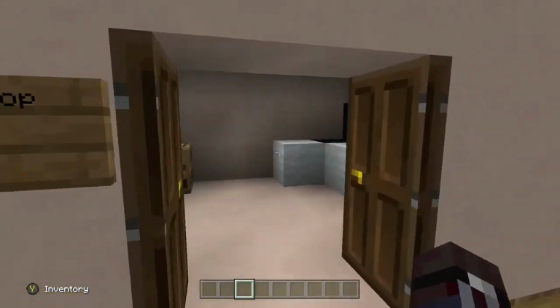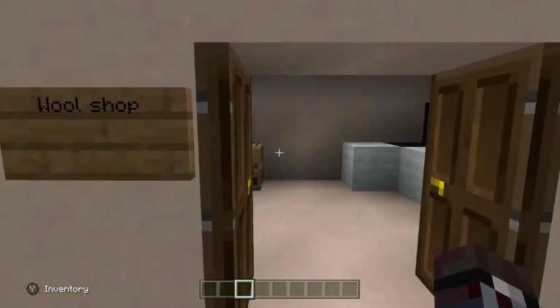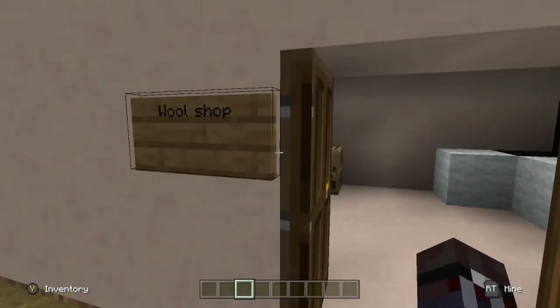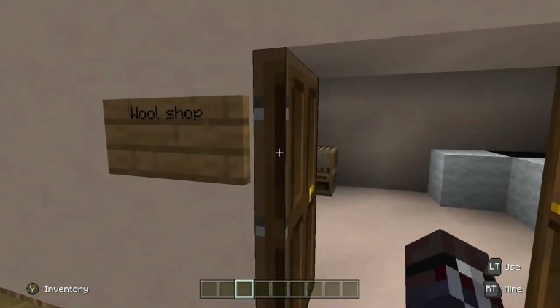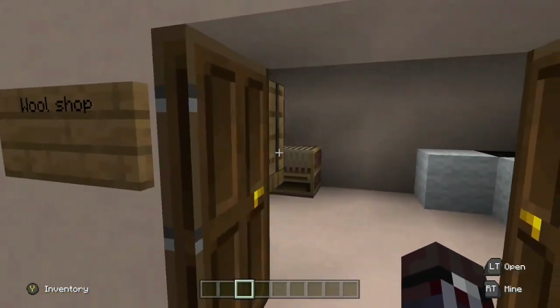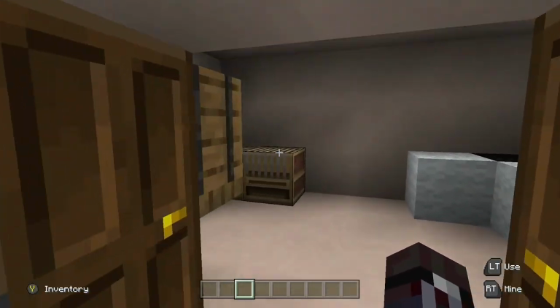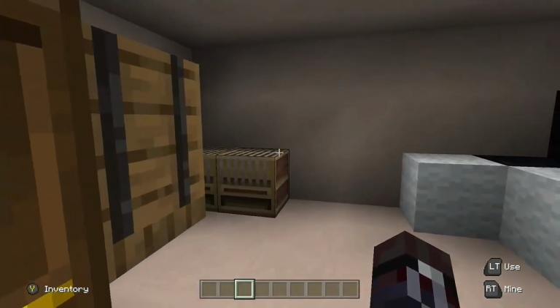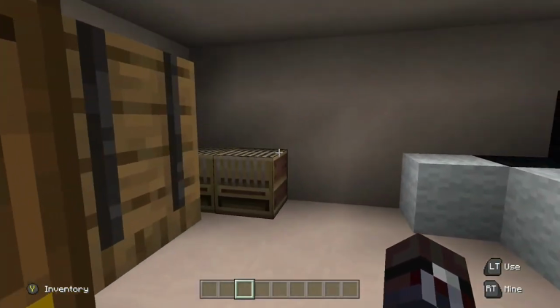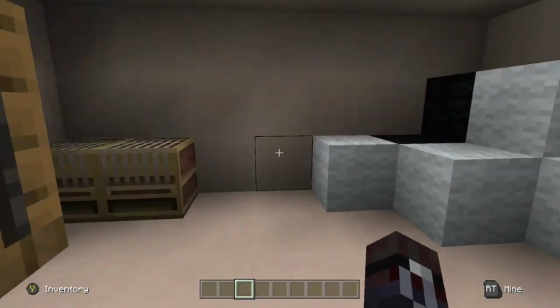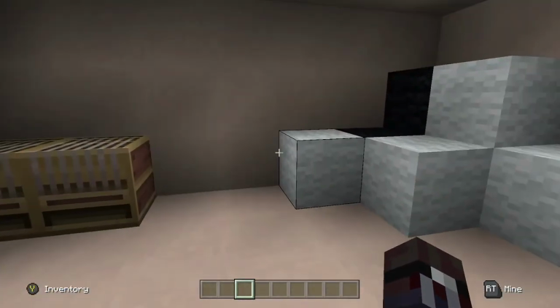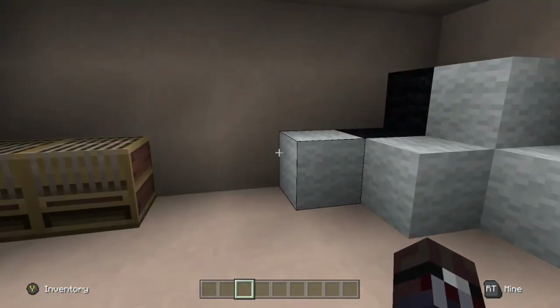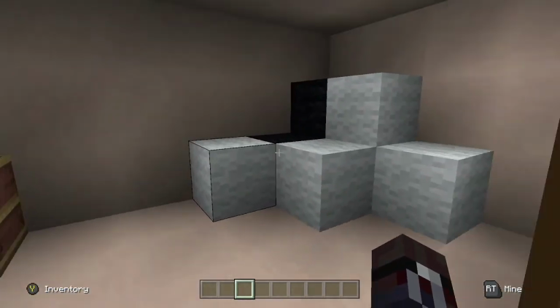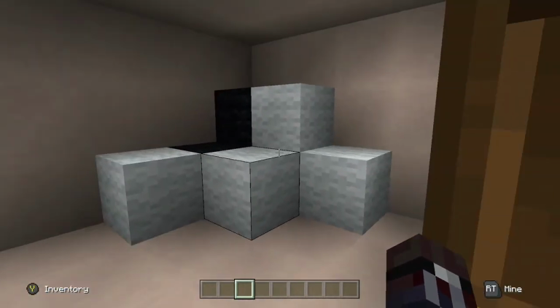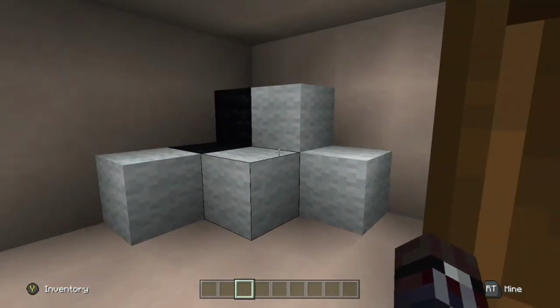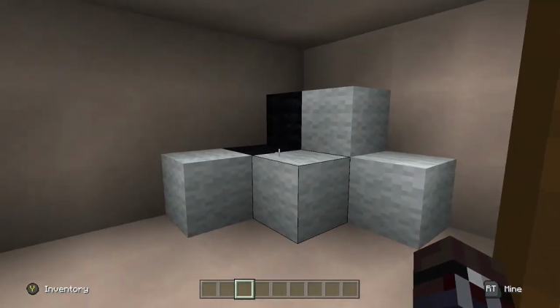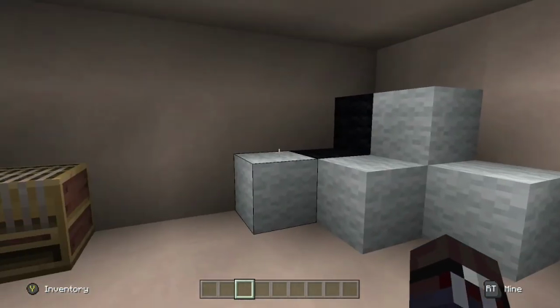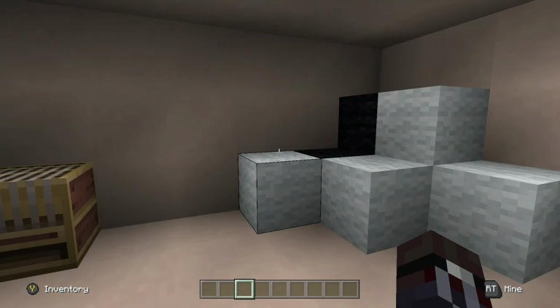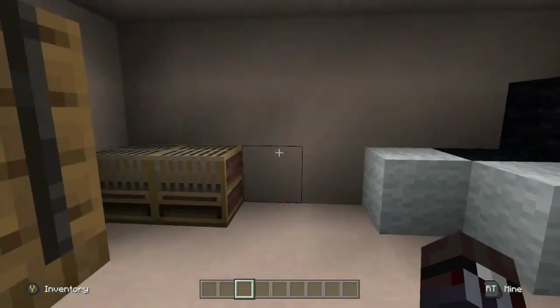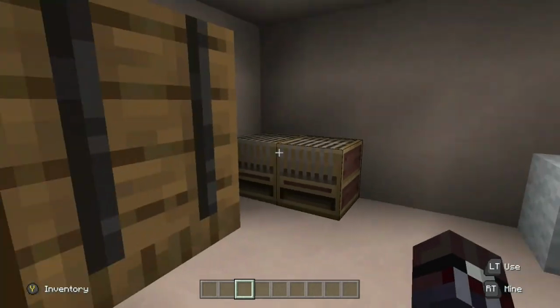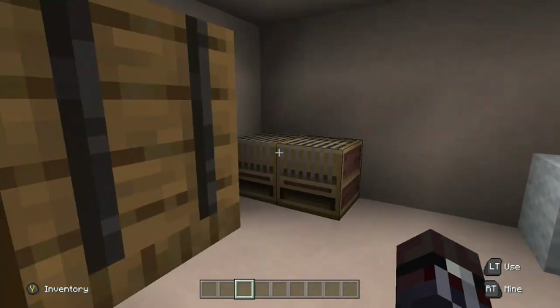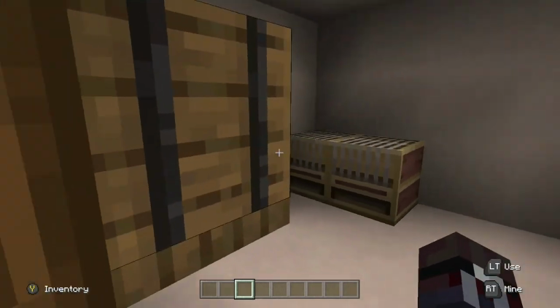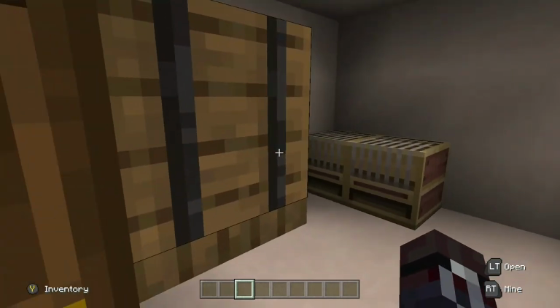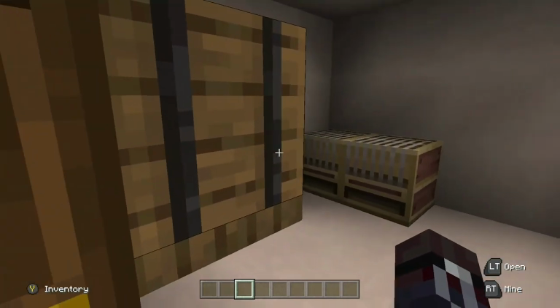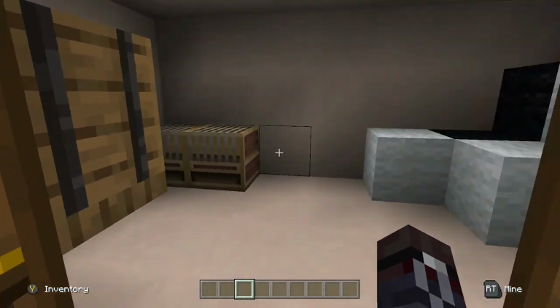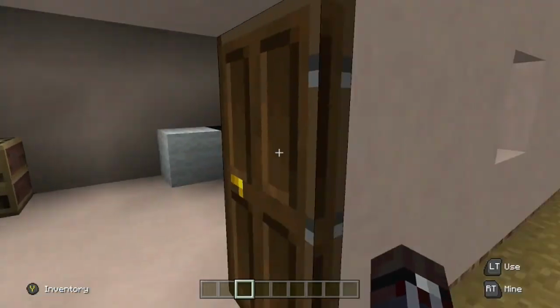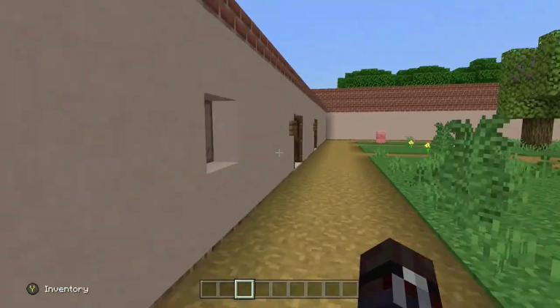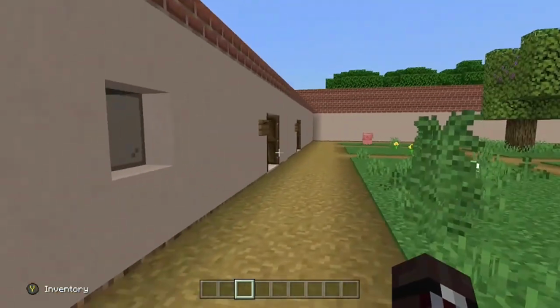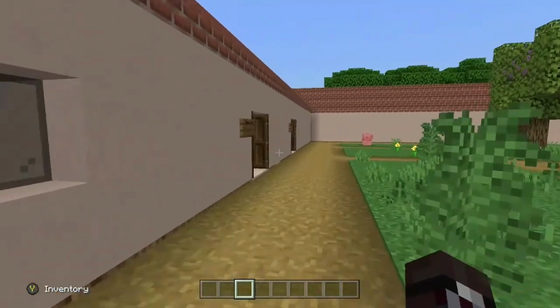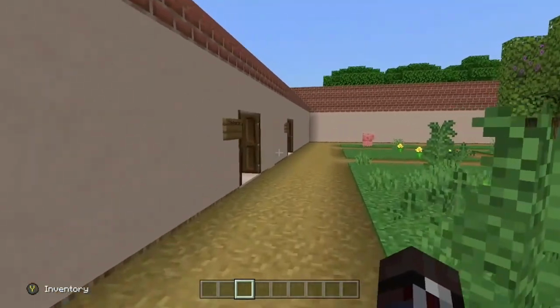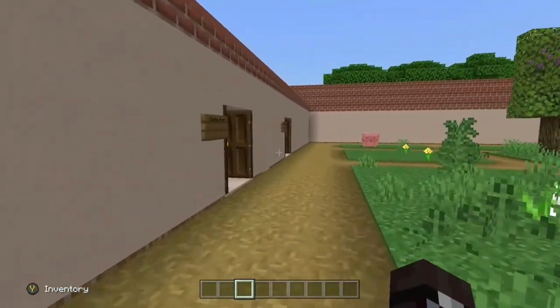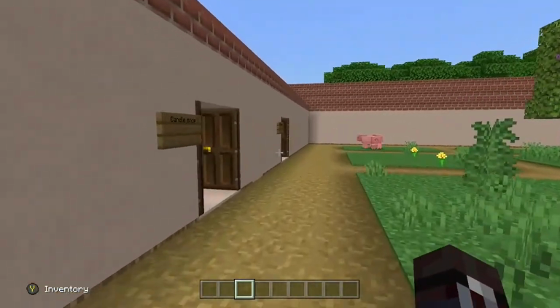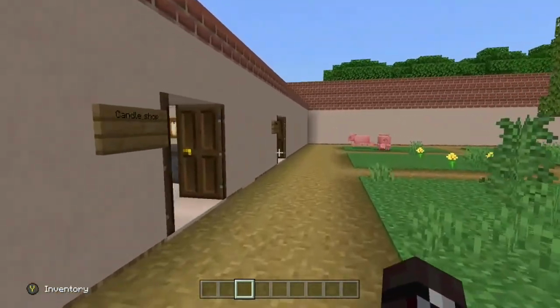This is their wool shop, where they have the looms, the wool, and their storage crates.